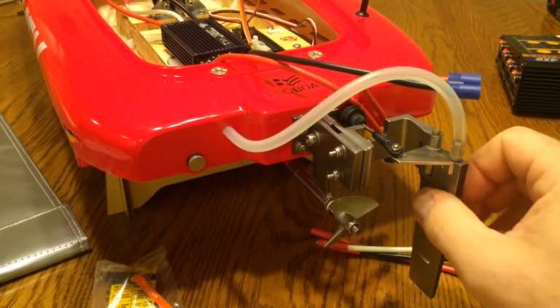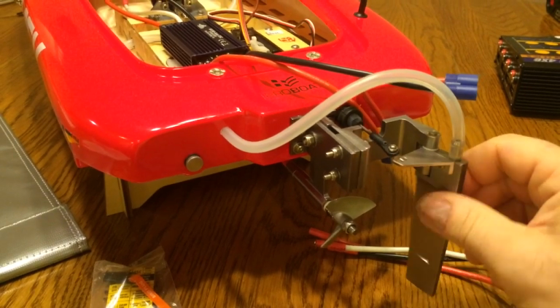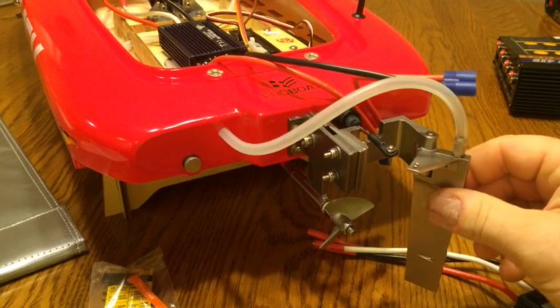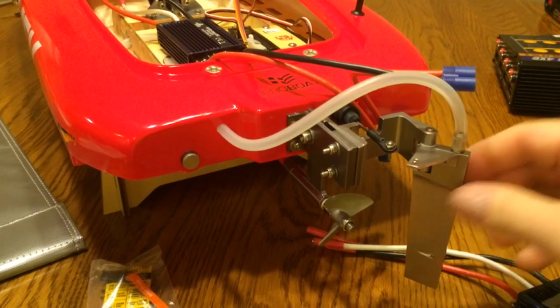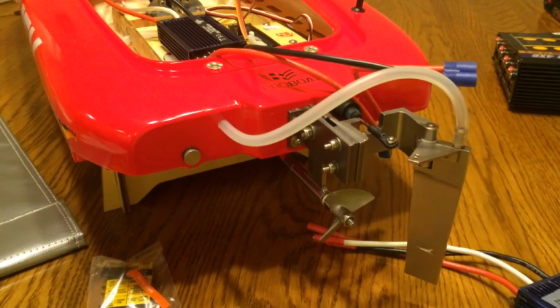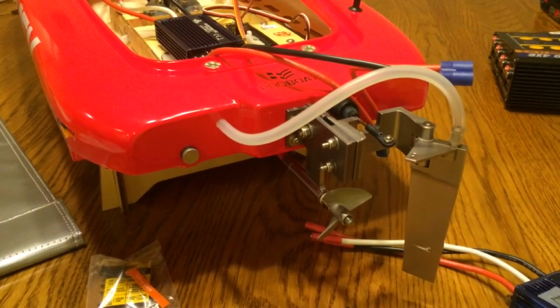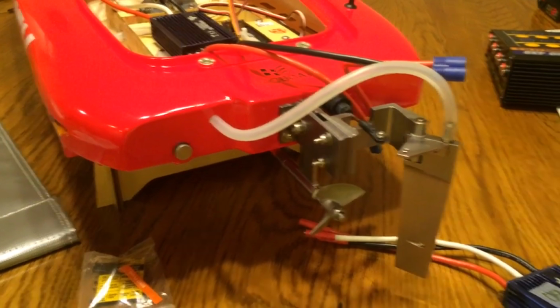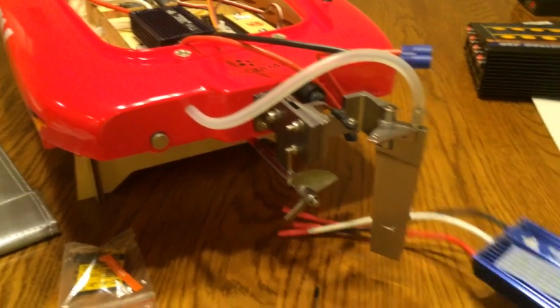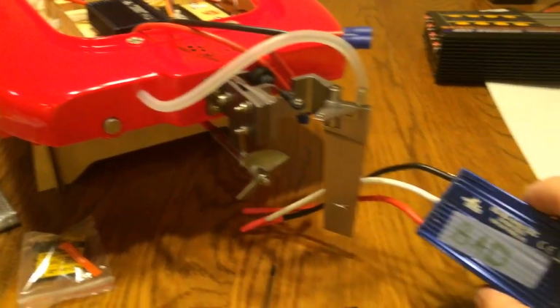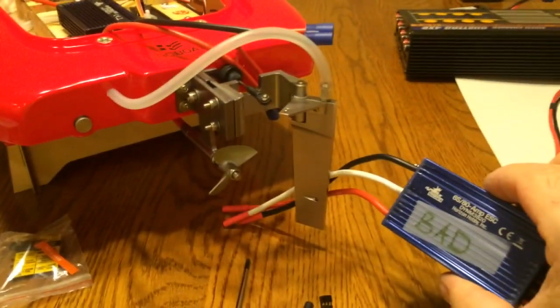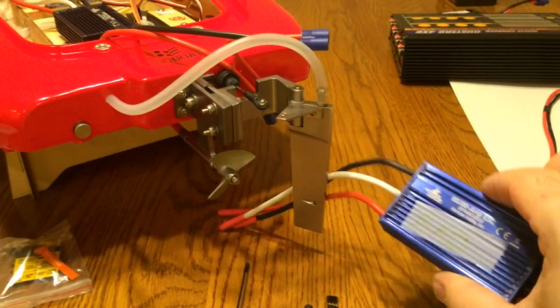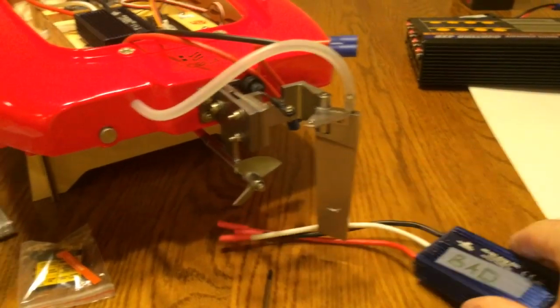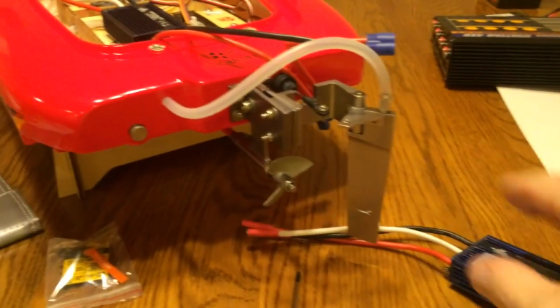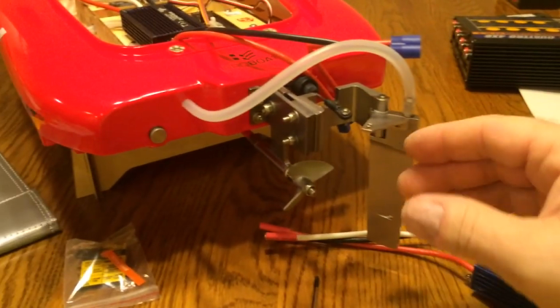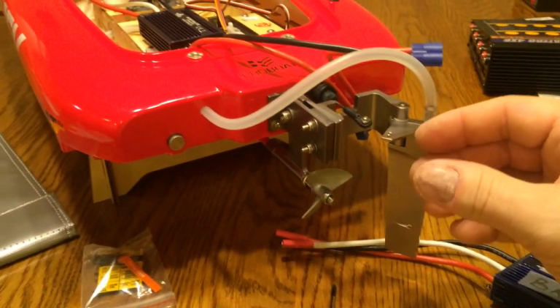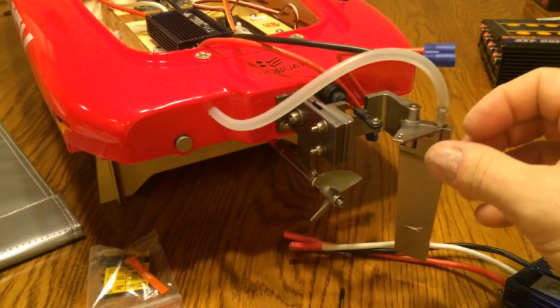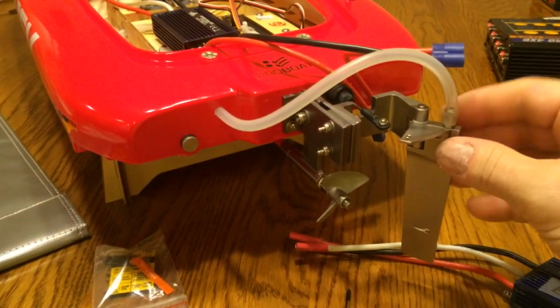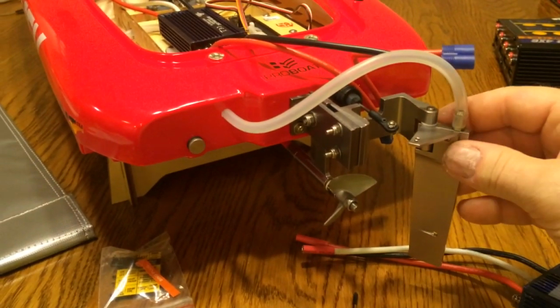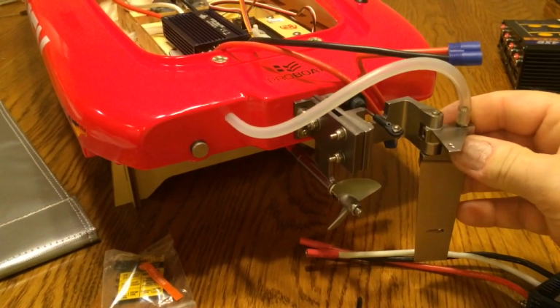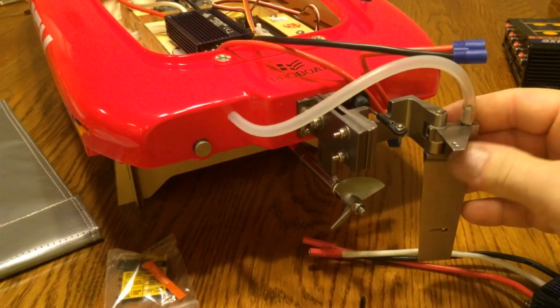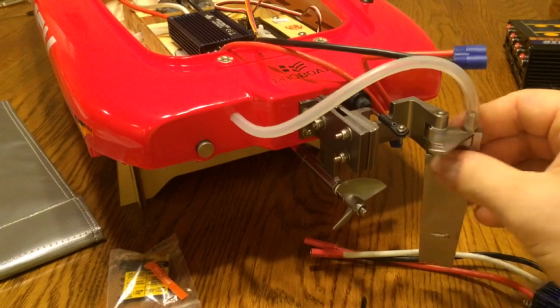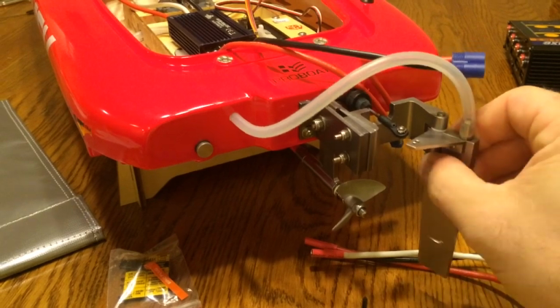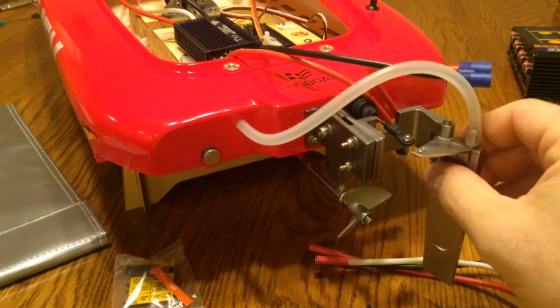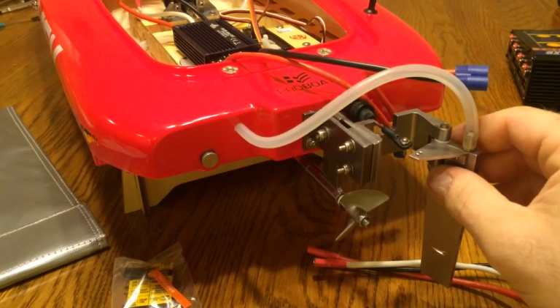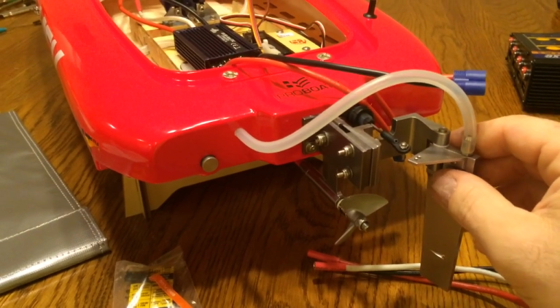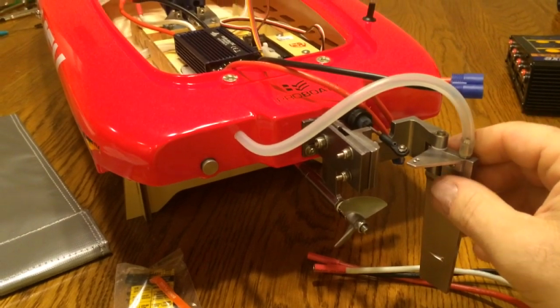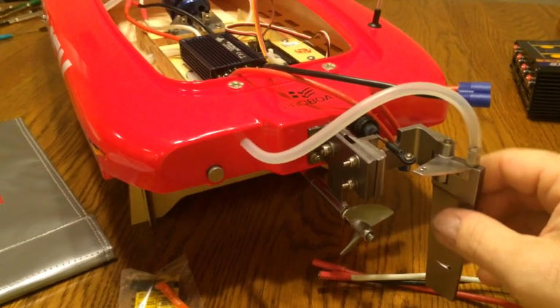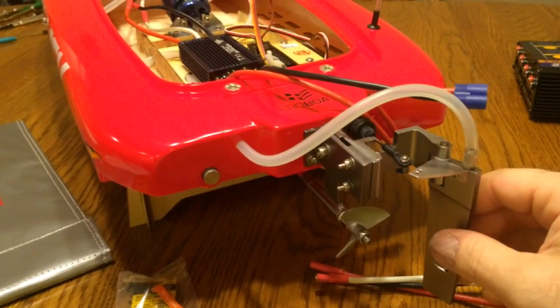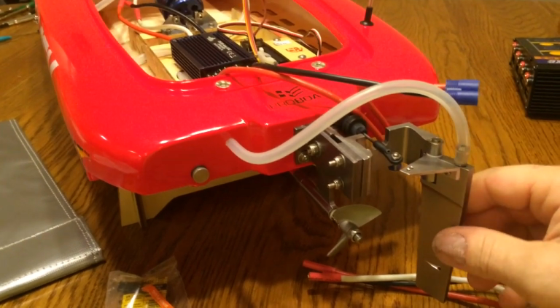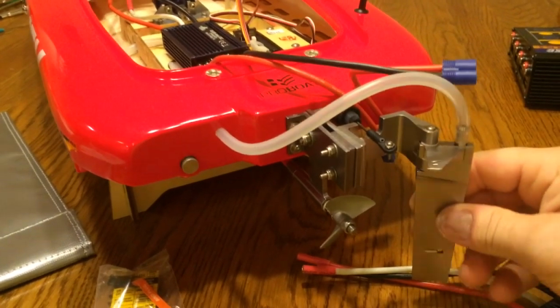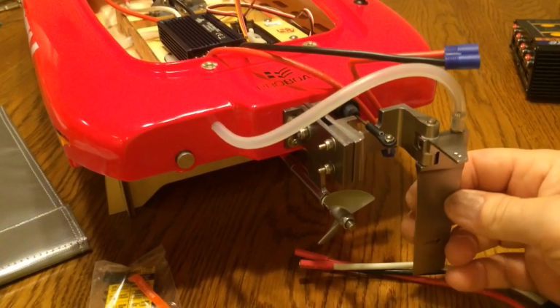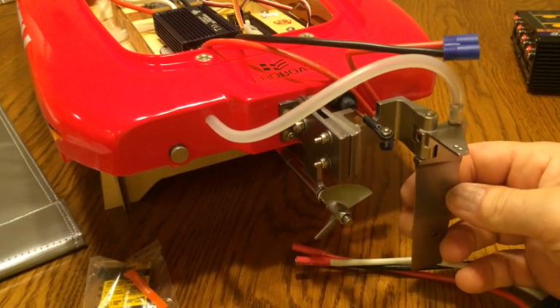Get them to send us a new one. Between the bad ESC and this rudder, we're not having a lot of good luck with this new ProVote.